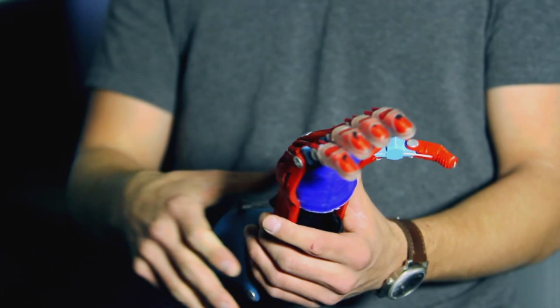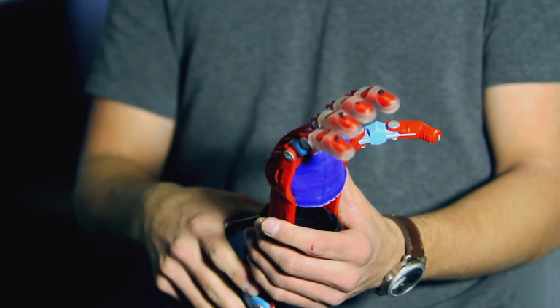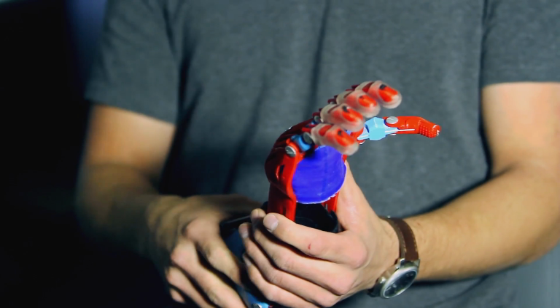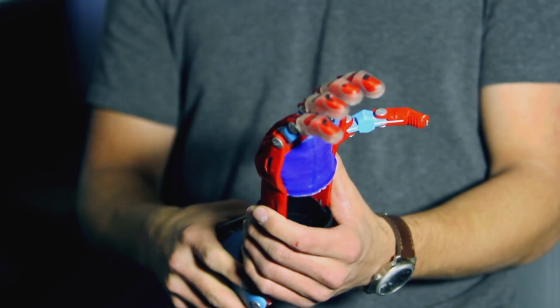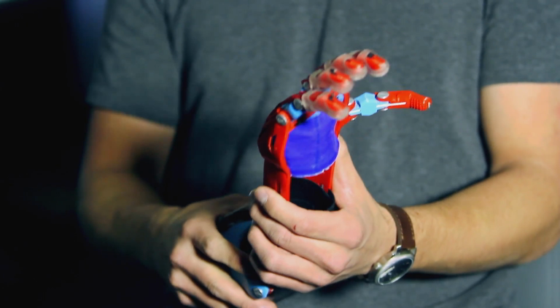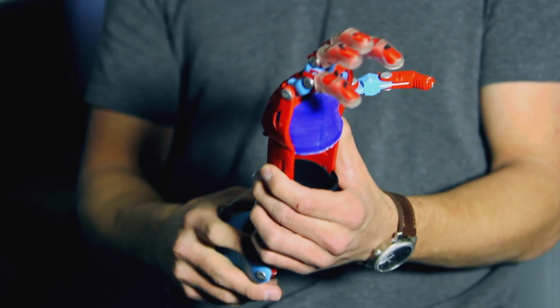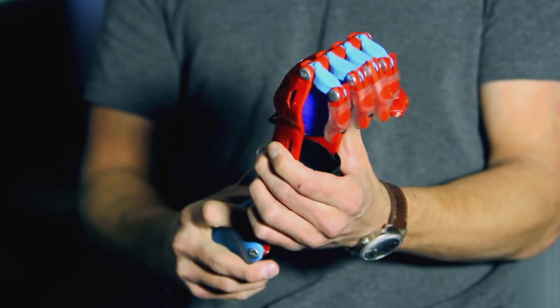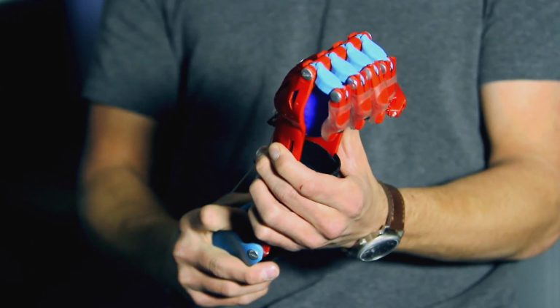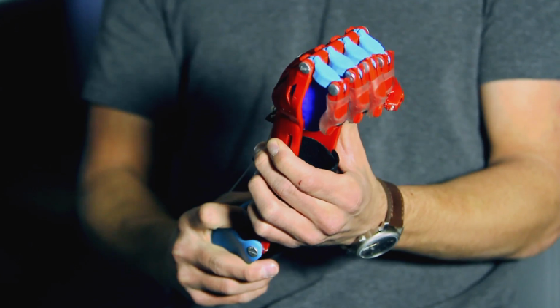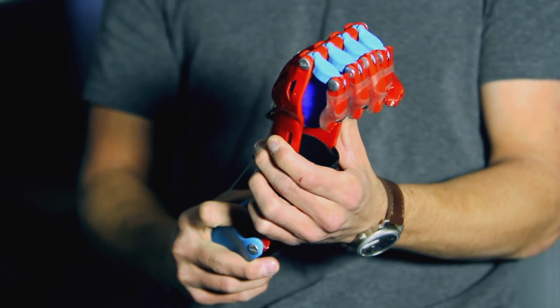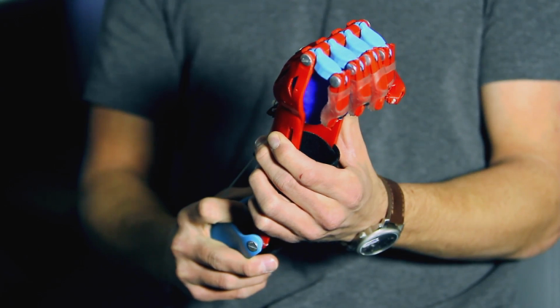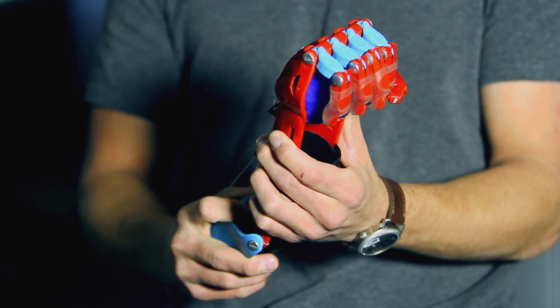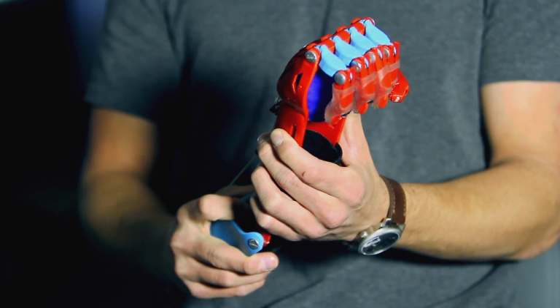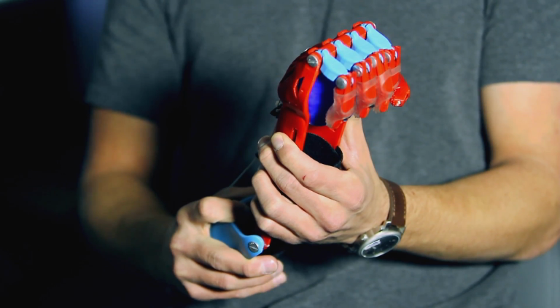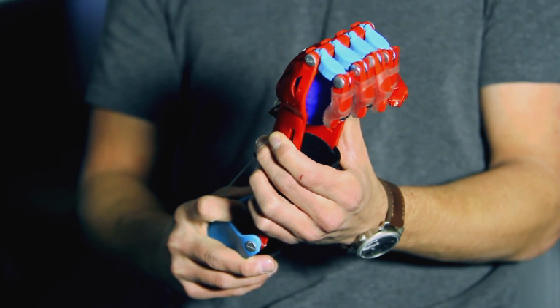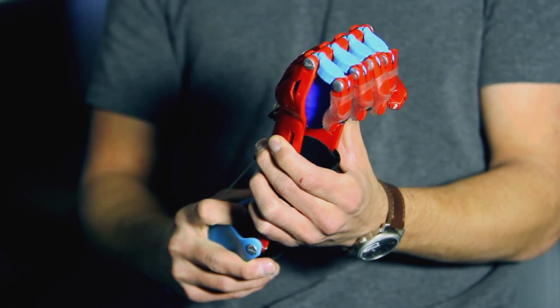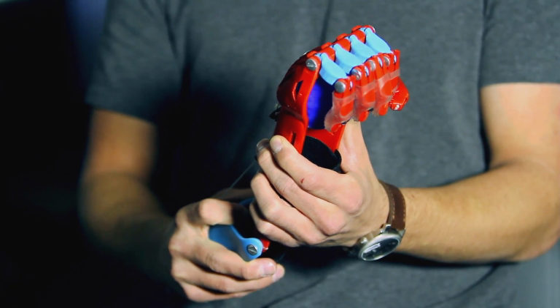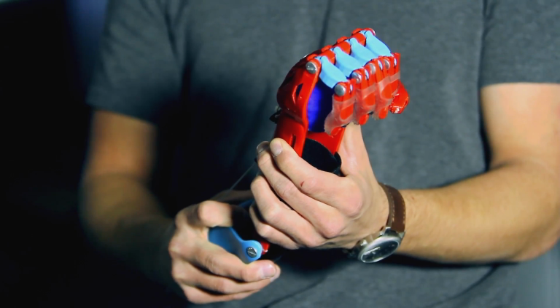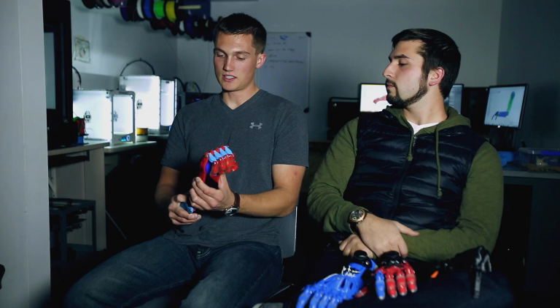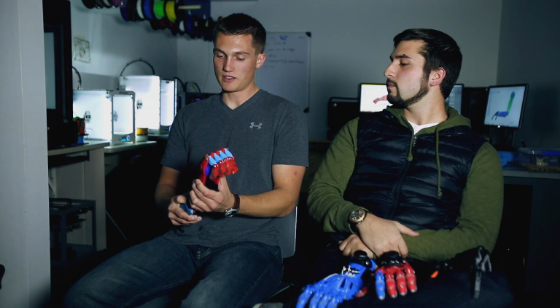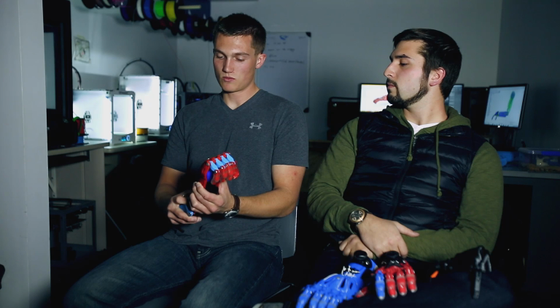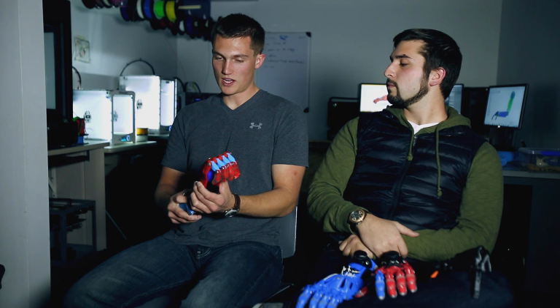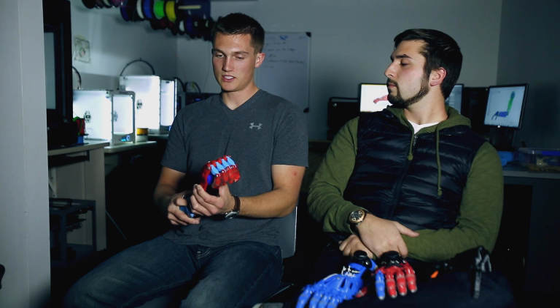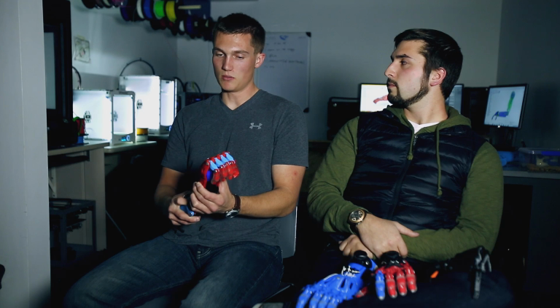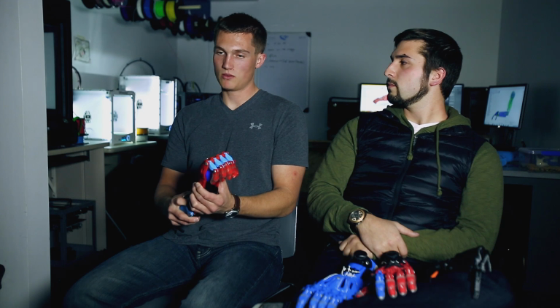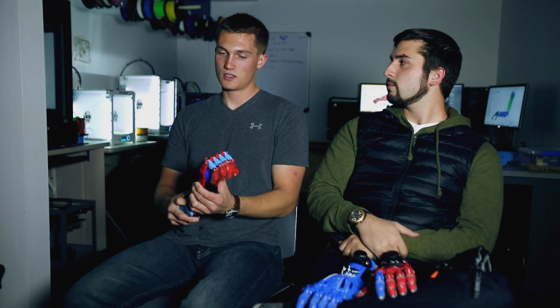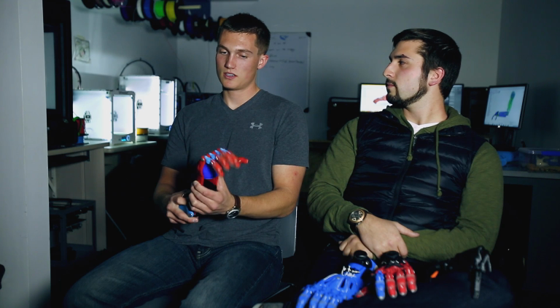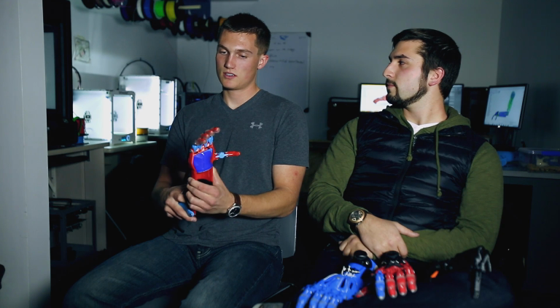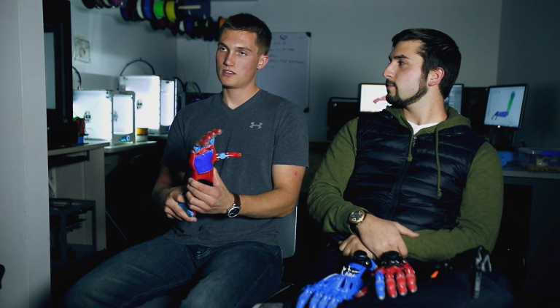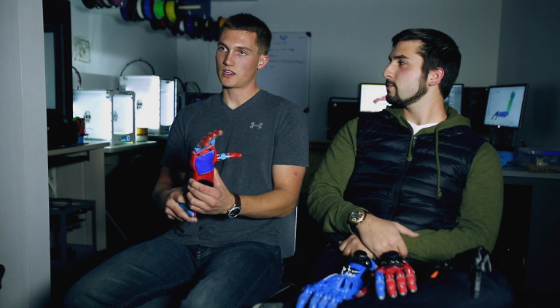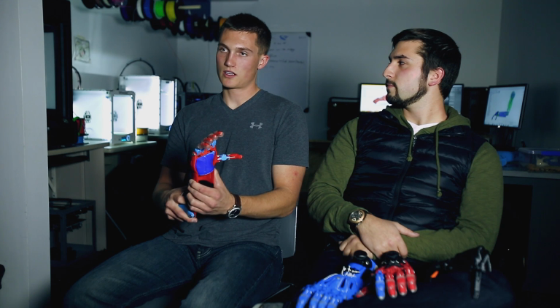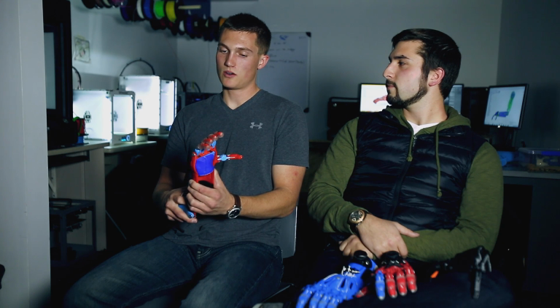As they extend their elbow, they can clap the fingers and grab things. And as they relax the elbow, they can let go.